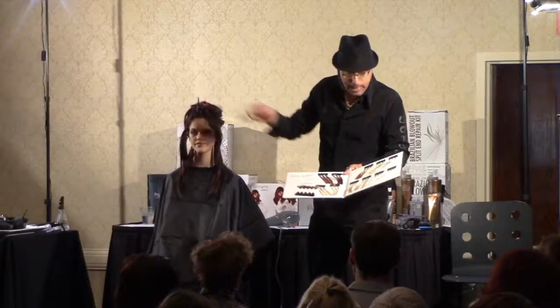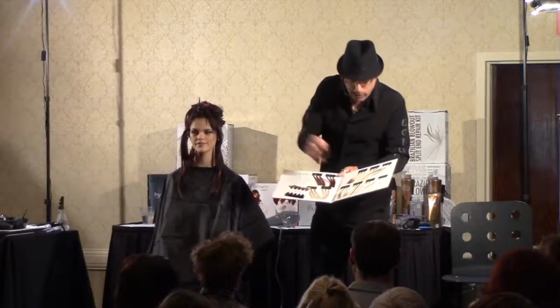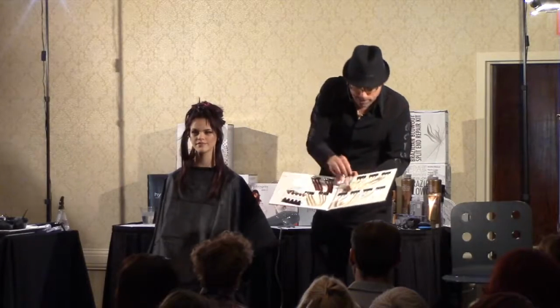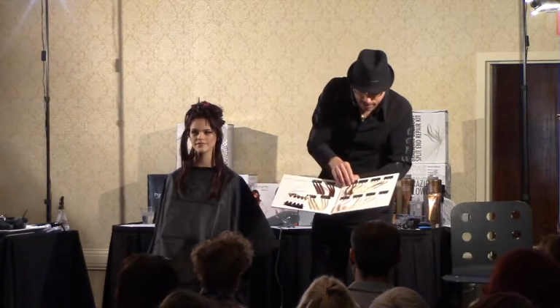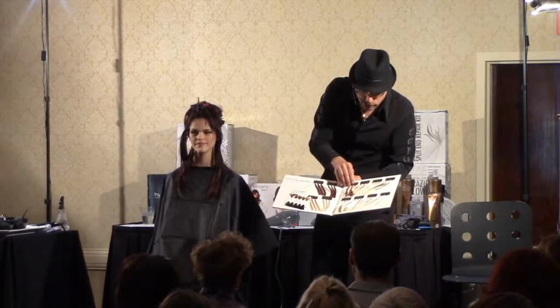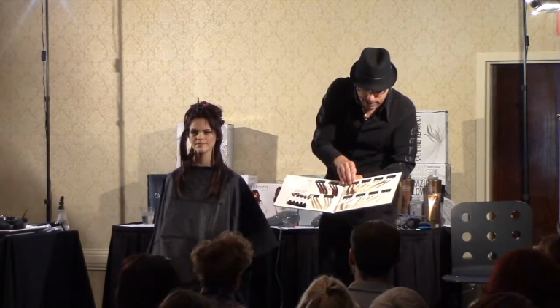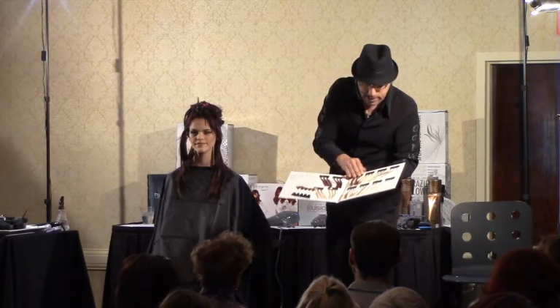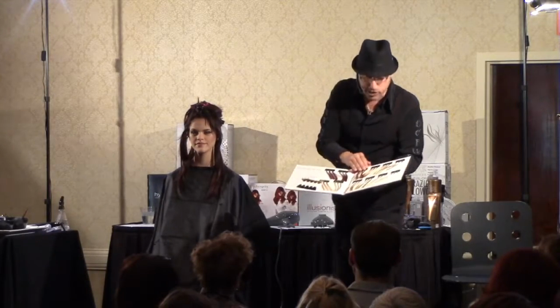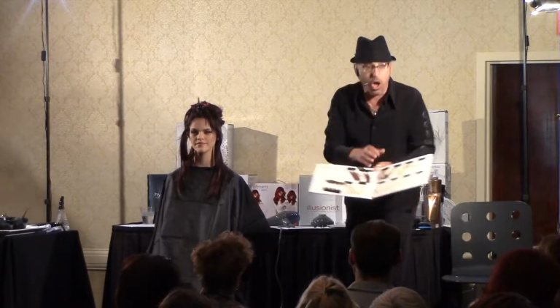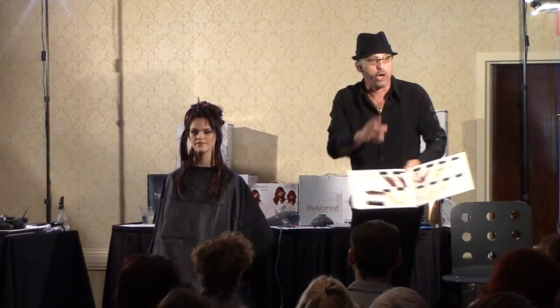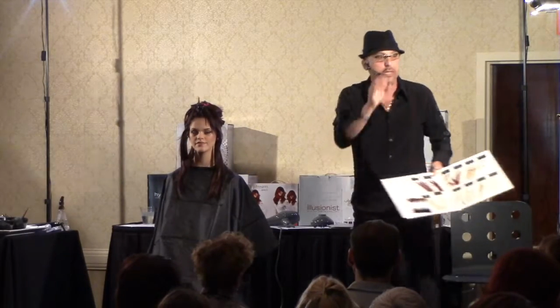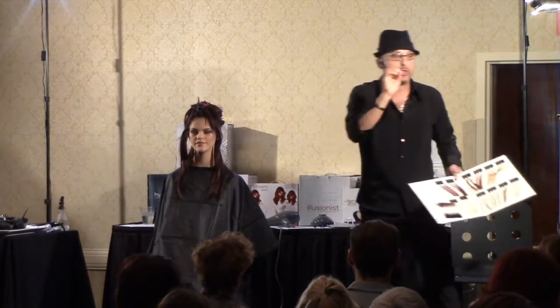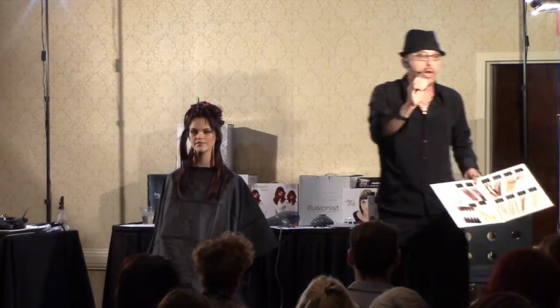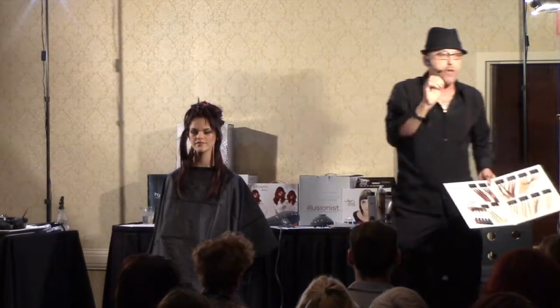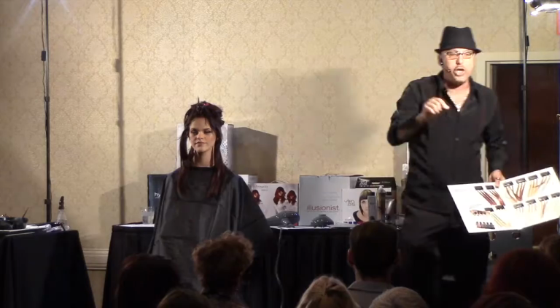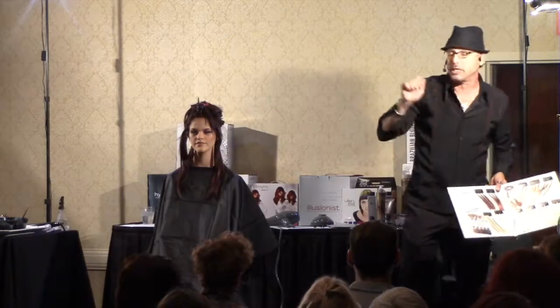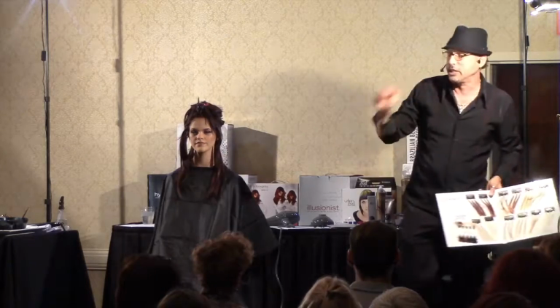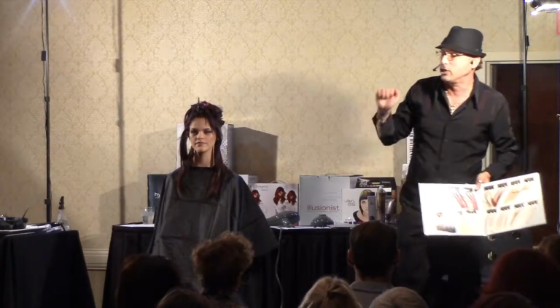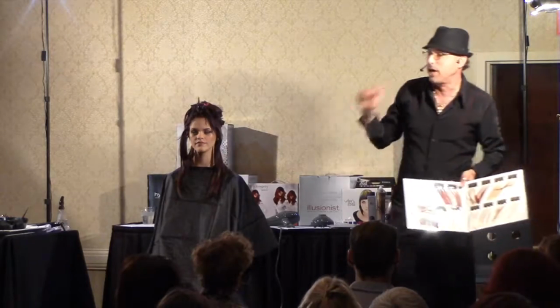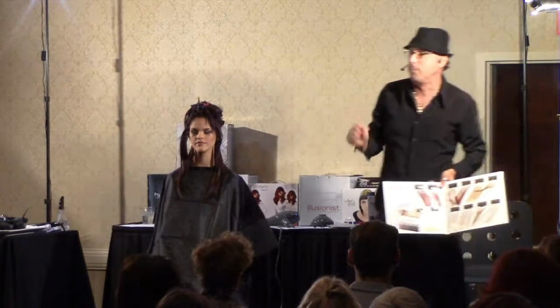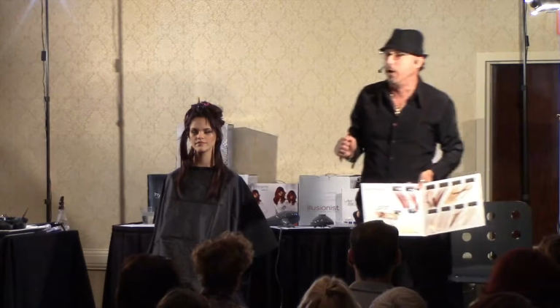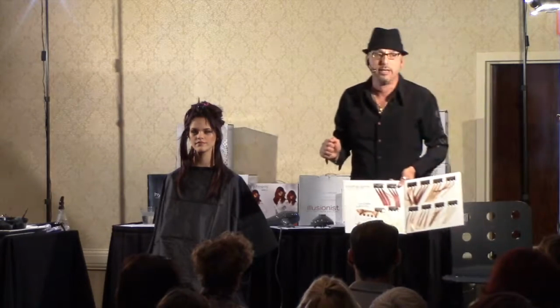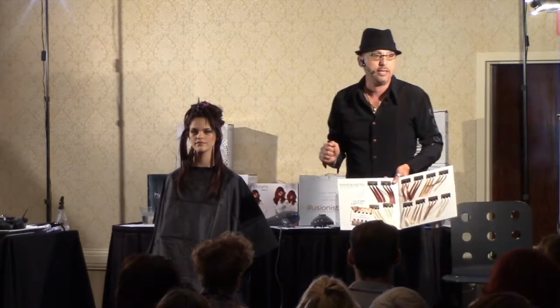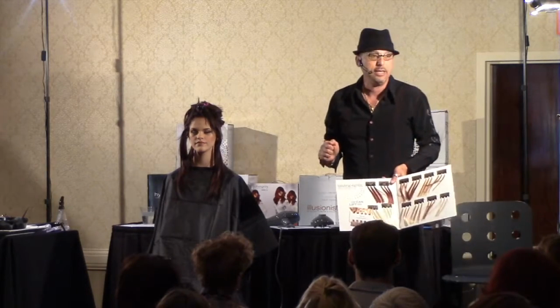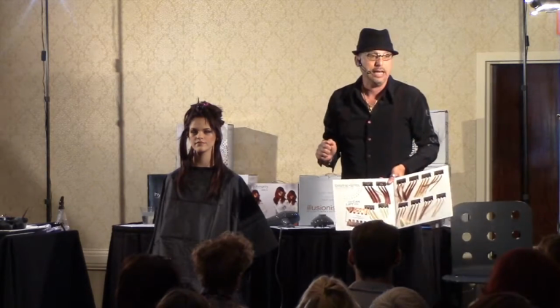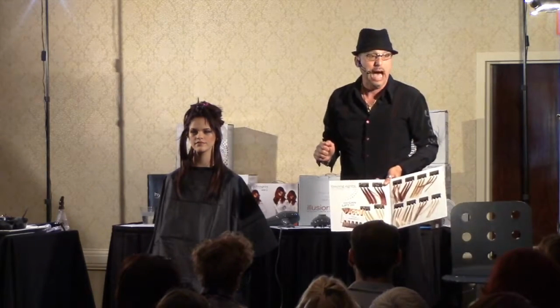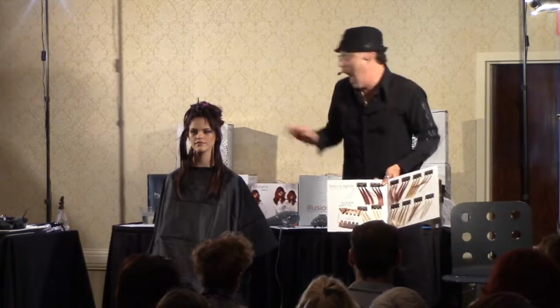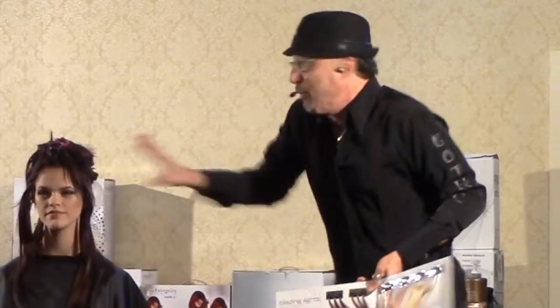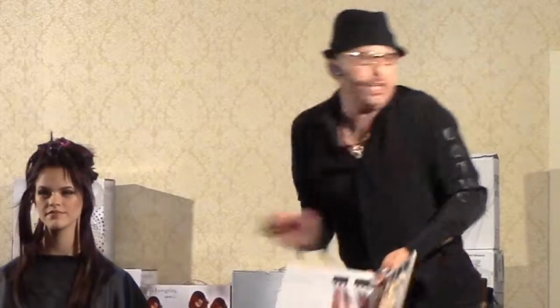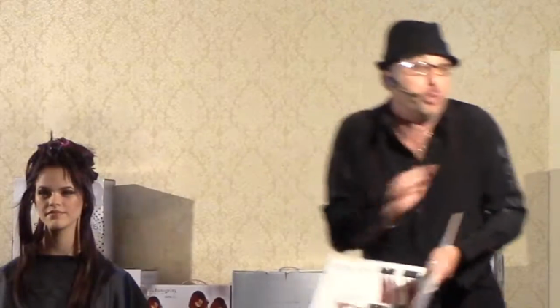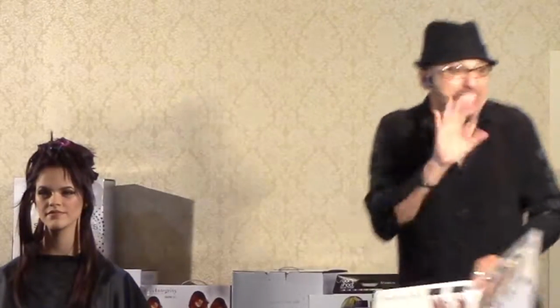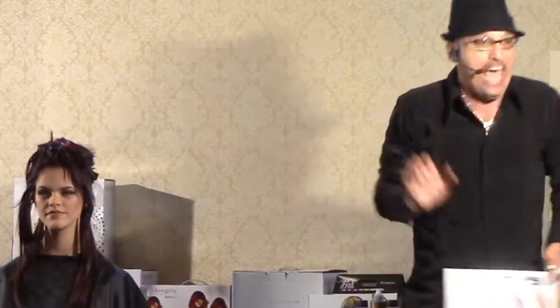You never use anything stronger than 20 volume clear developer. I'm going to do it with 10.